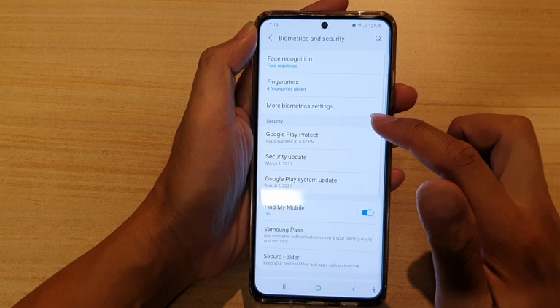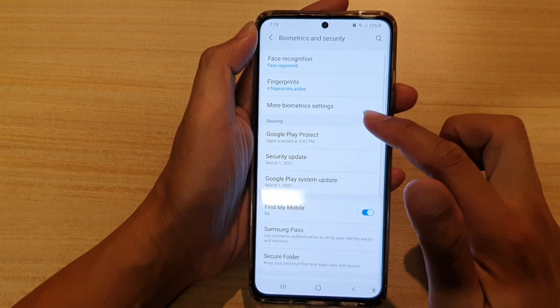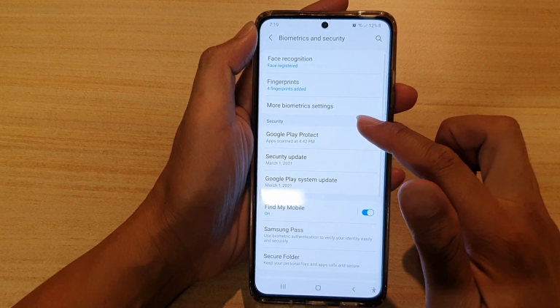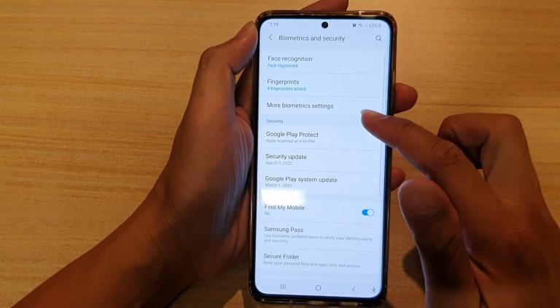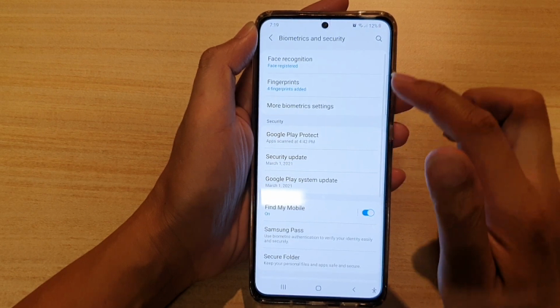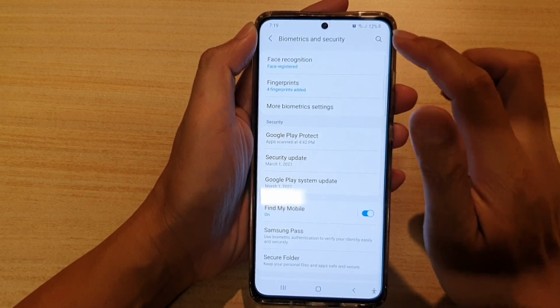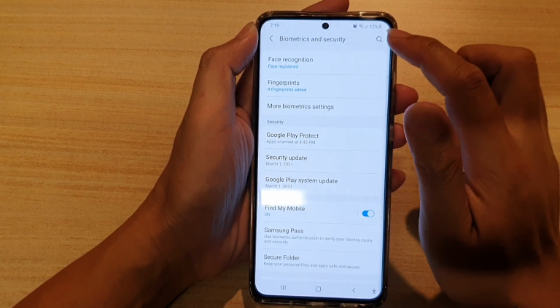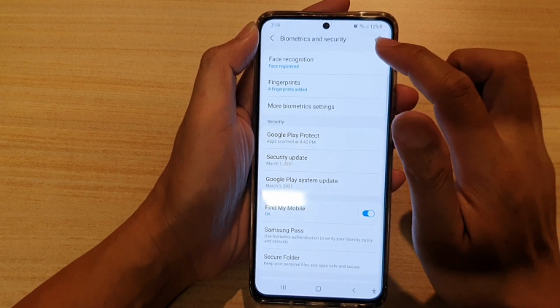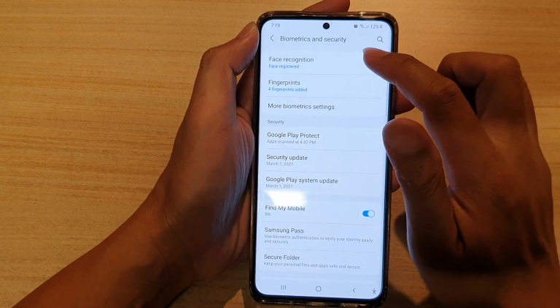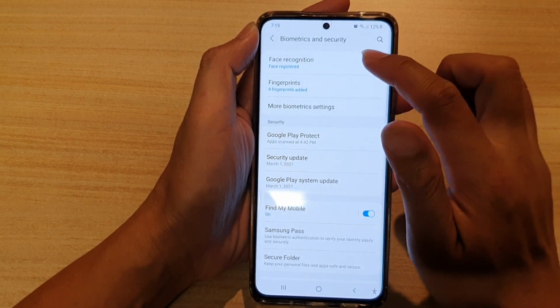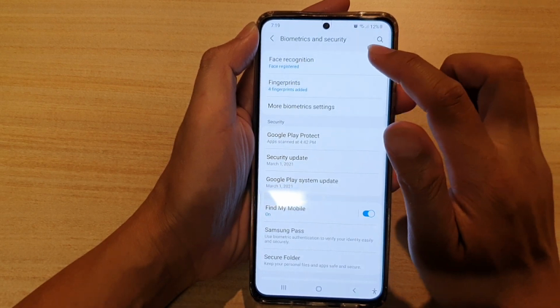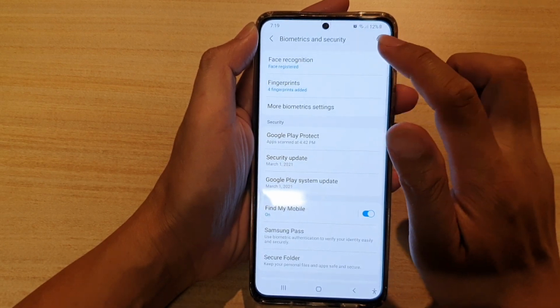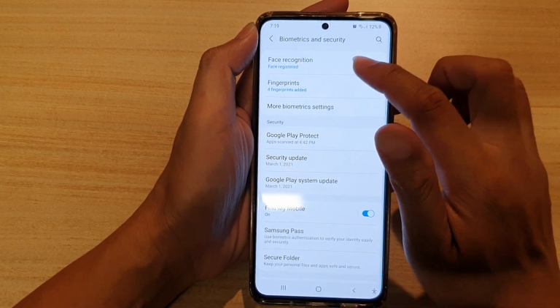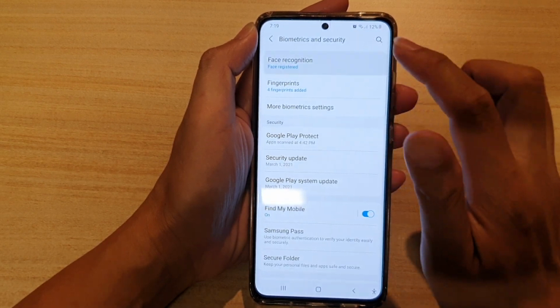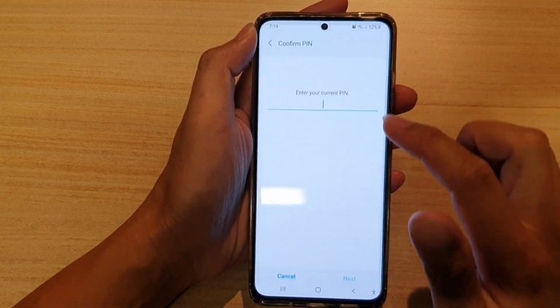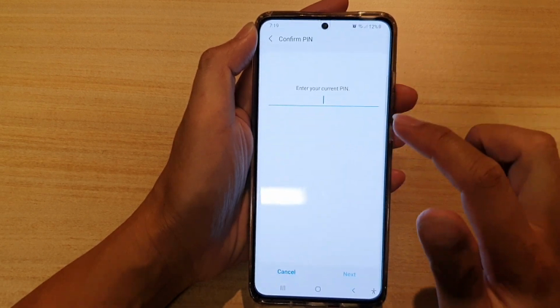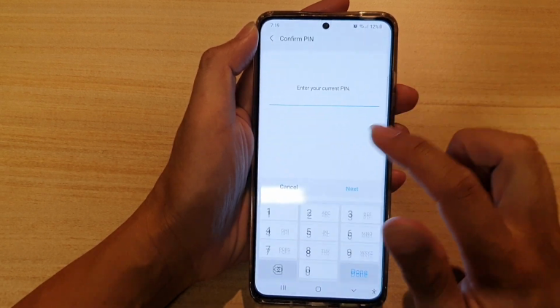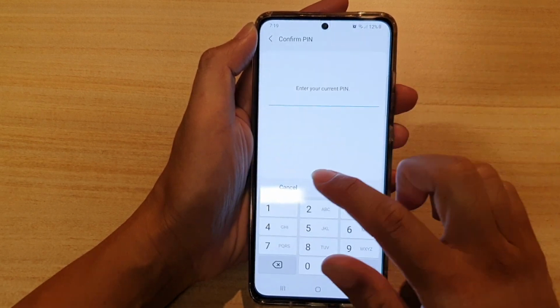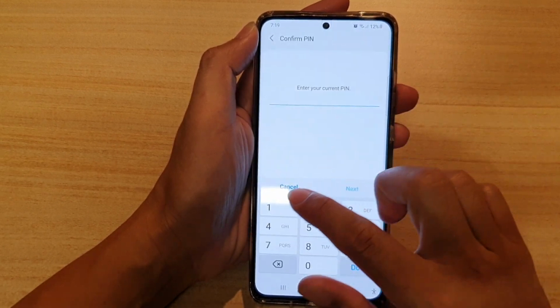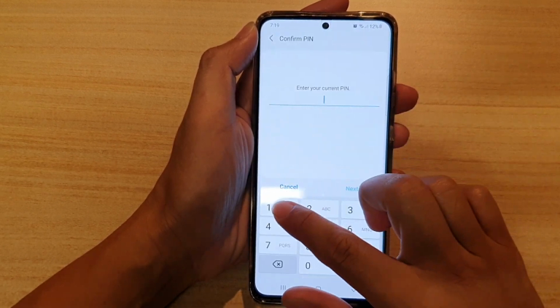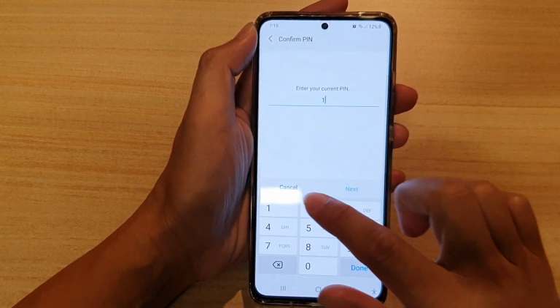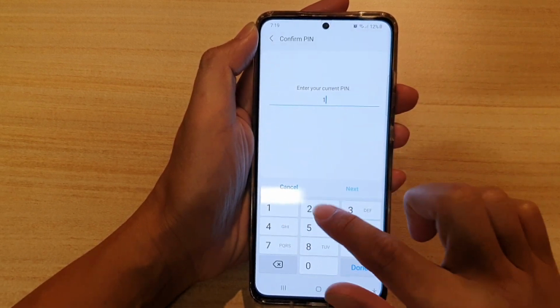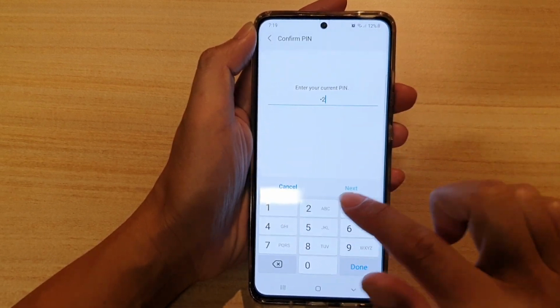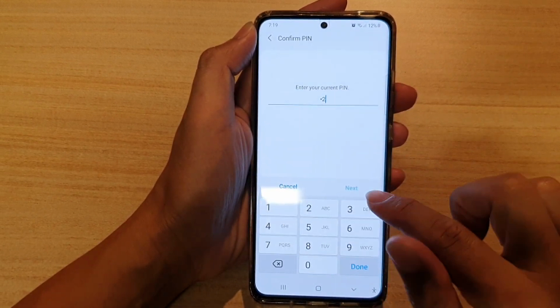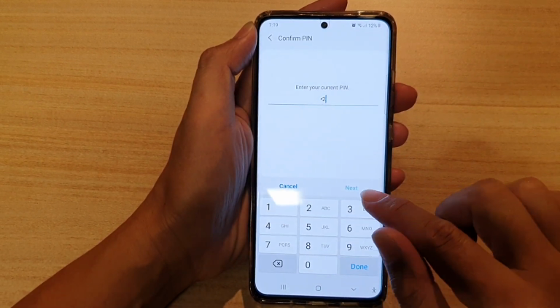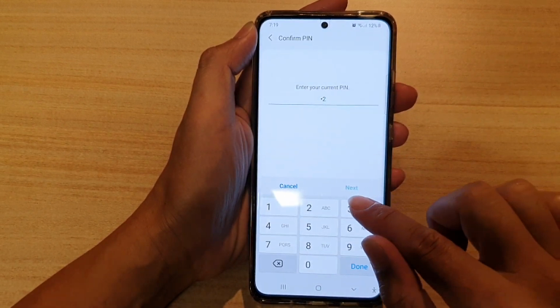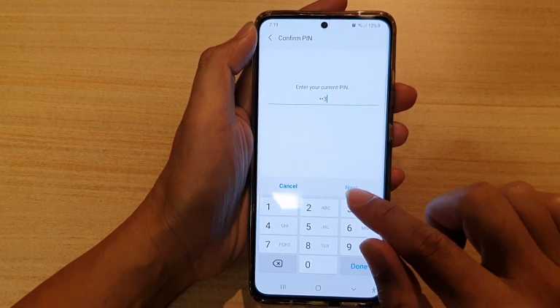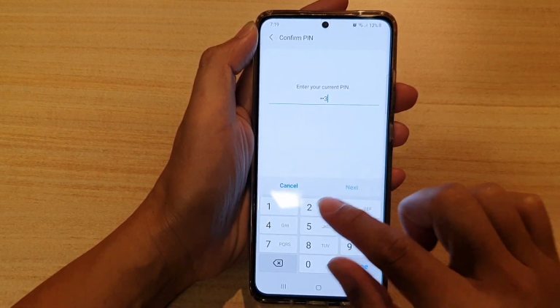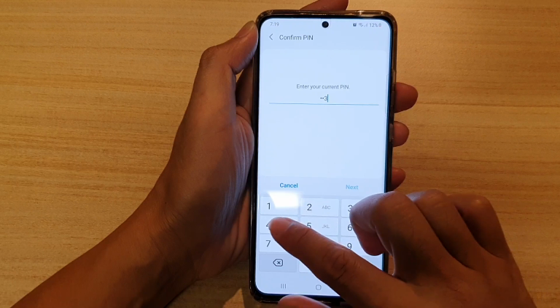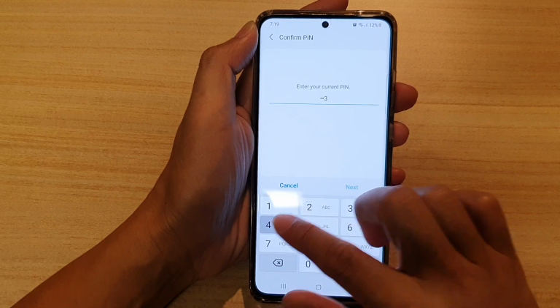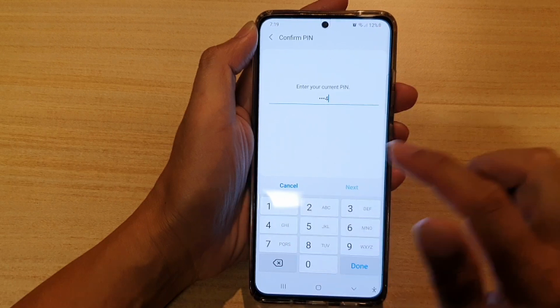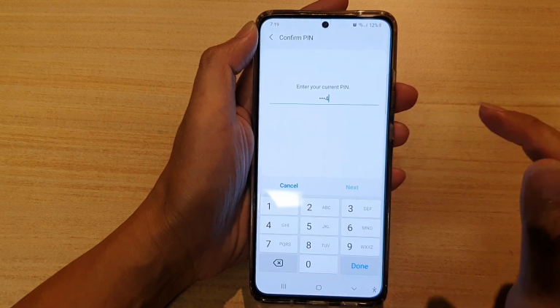In here, tap on Face Recognition. And in here, you need to enter your PIN or password.